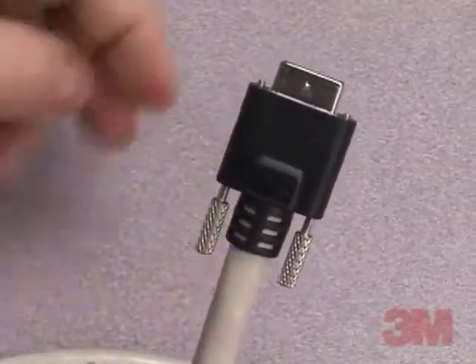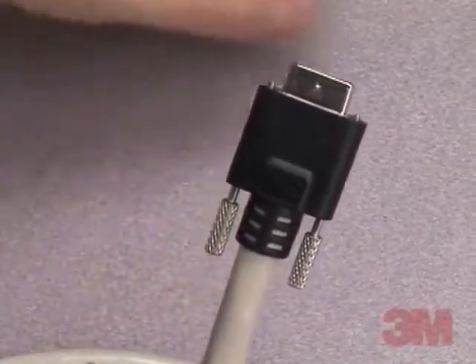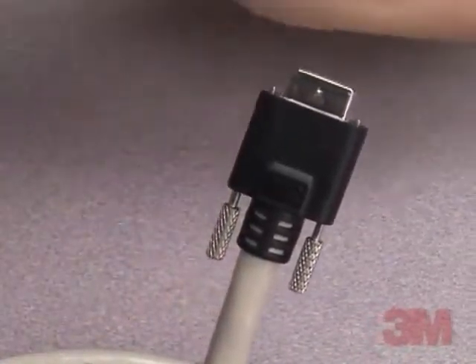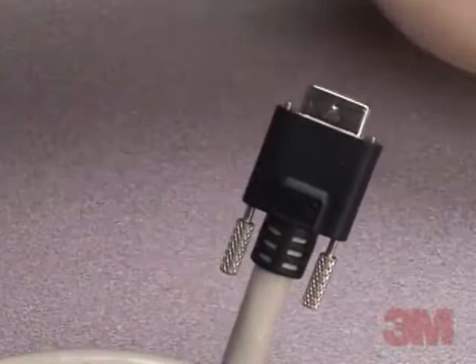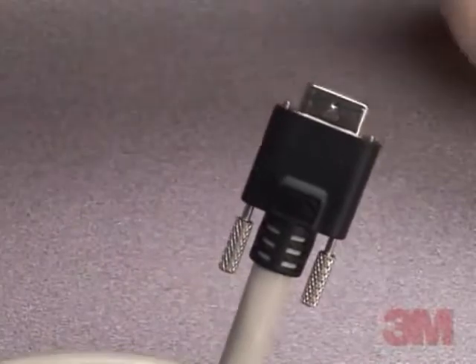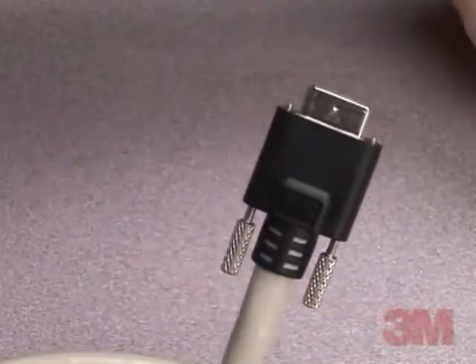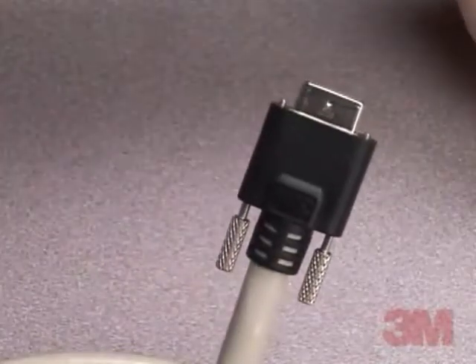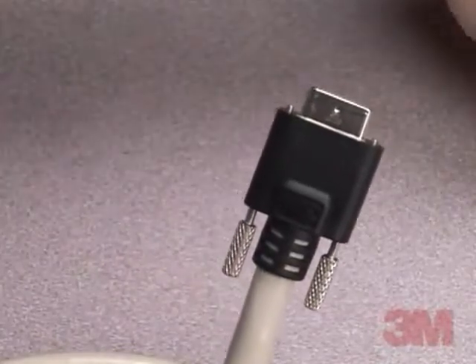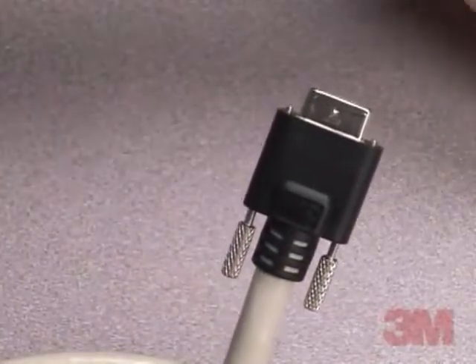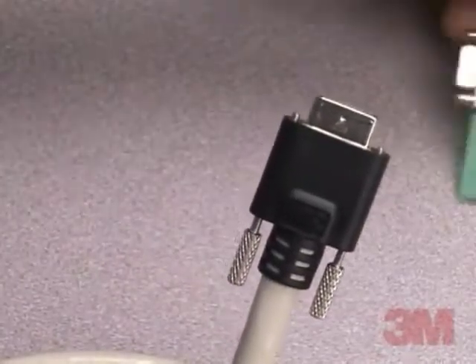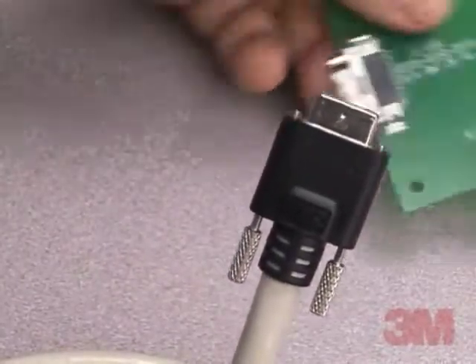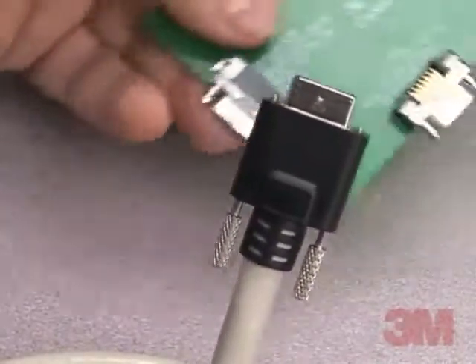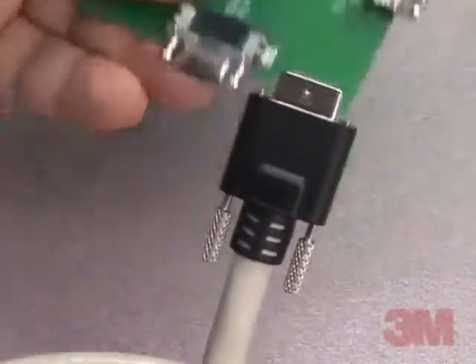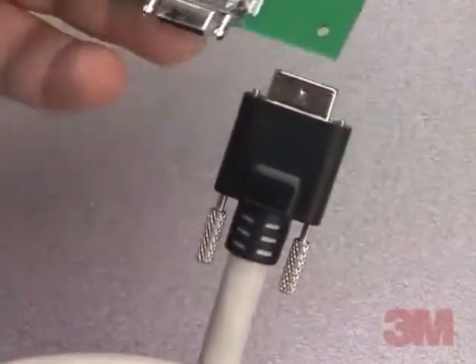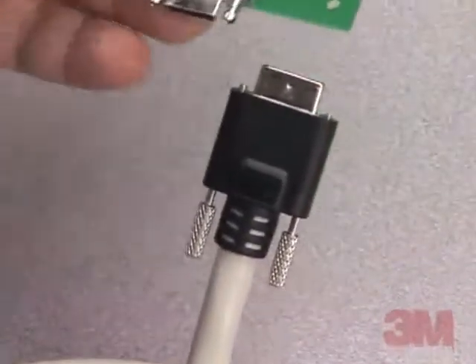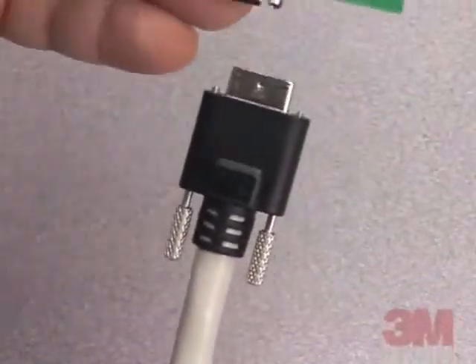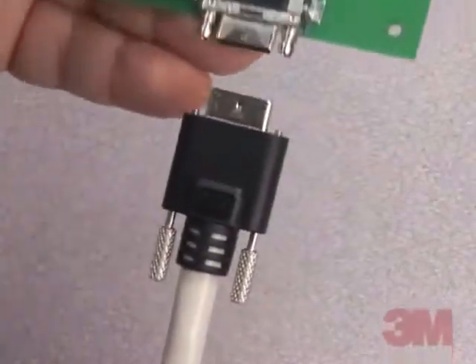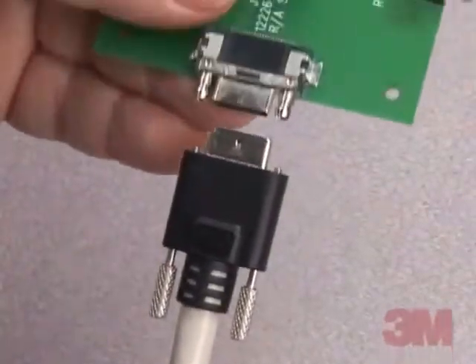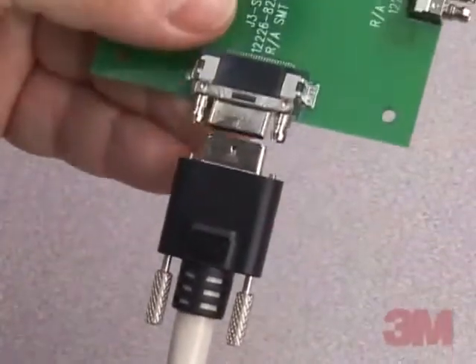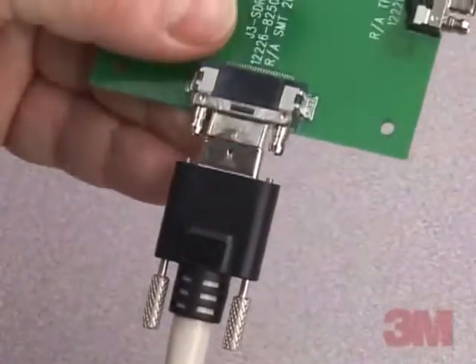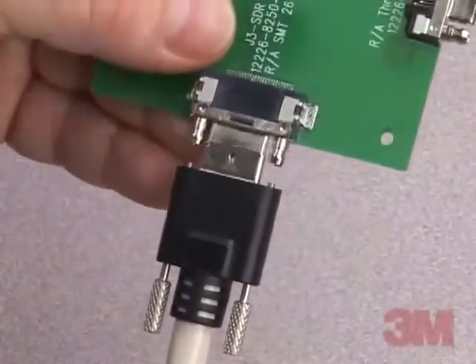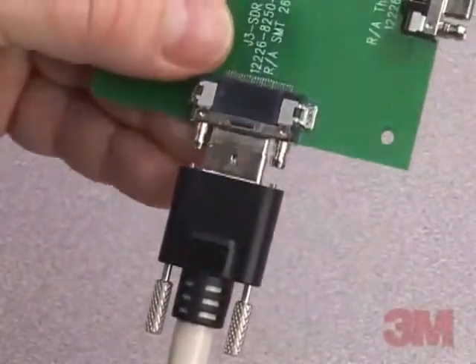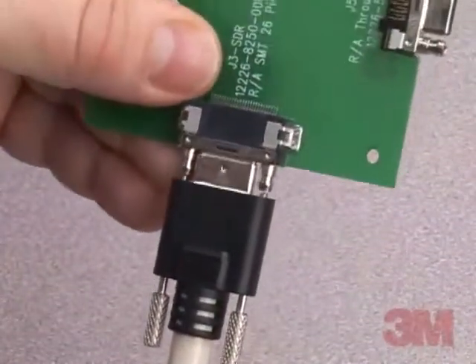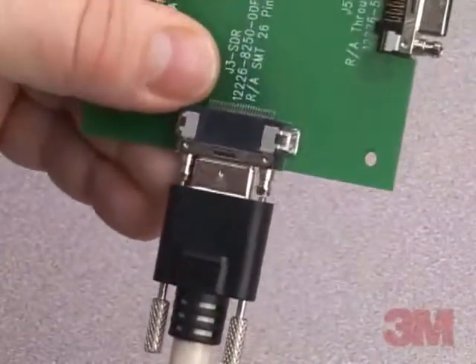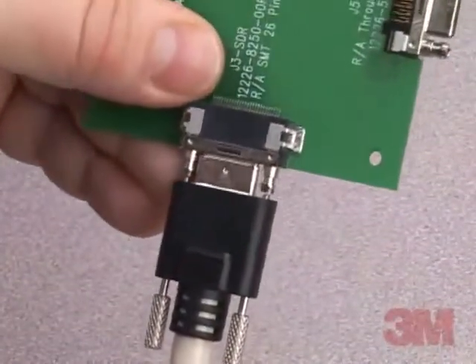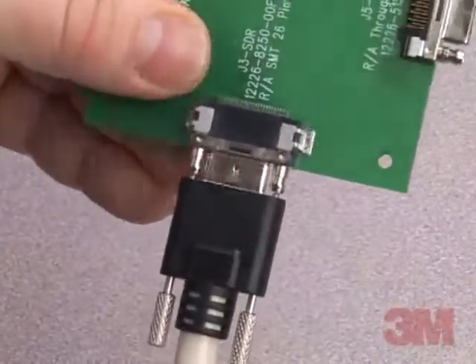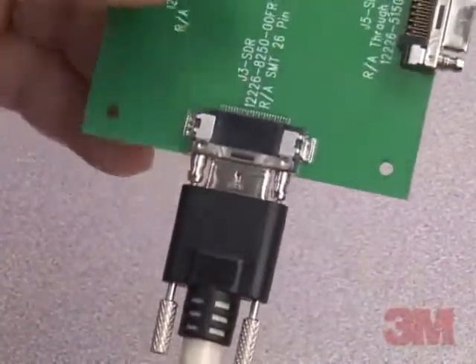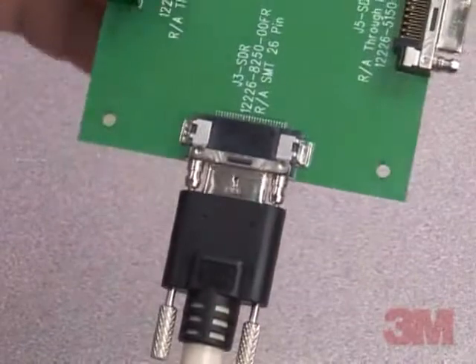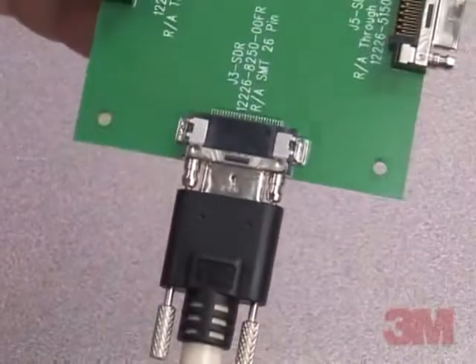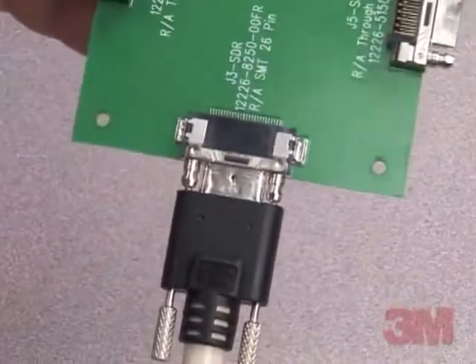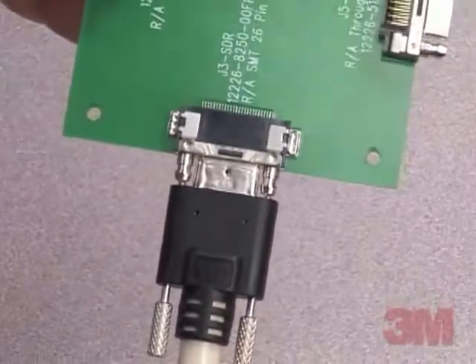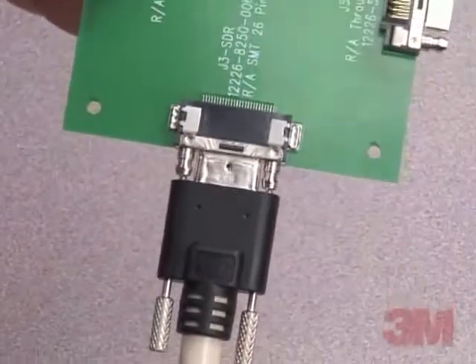The SDR cable assembly is constructed of a rugged, overmolded shell with a reliable thumbscrew locking system.